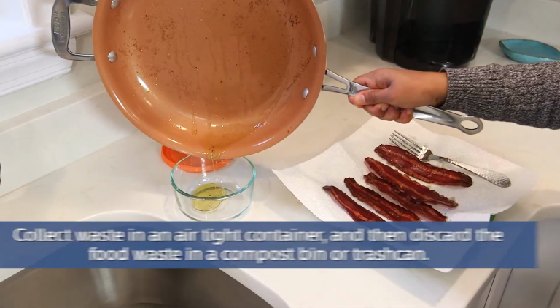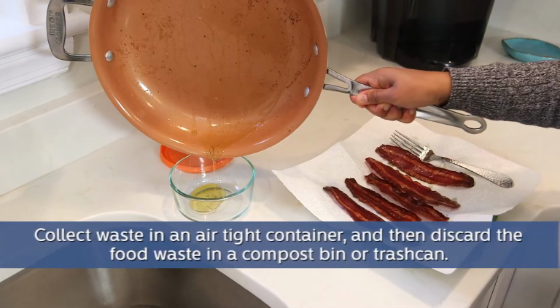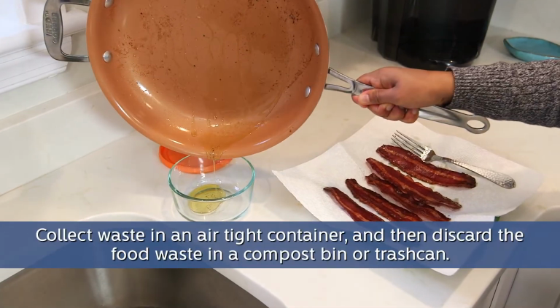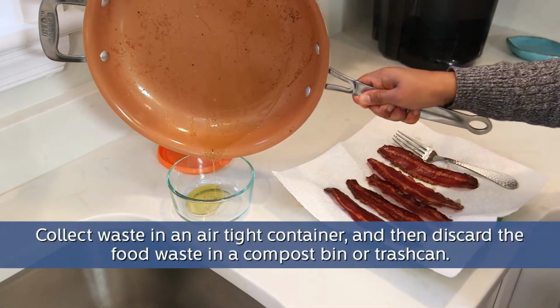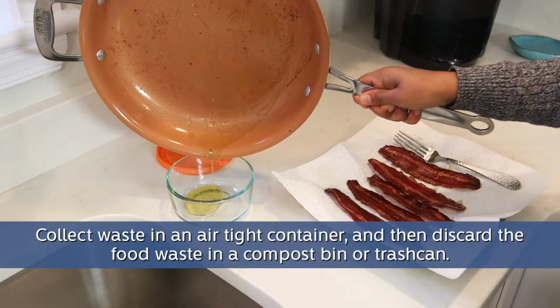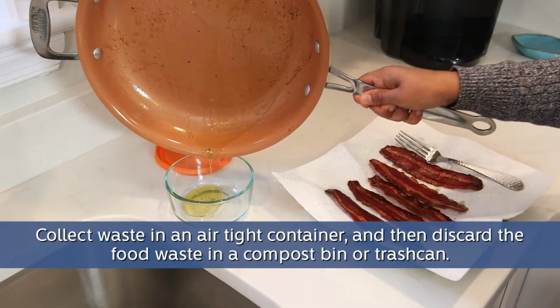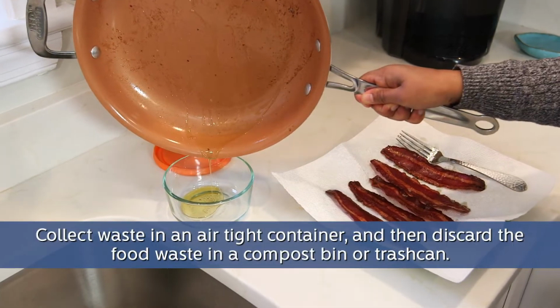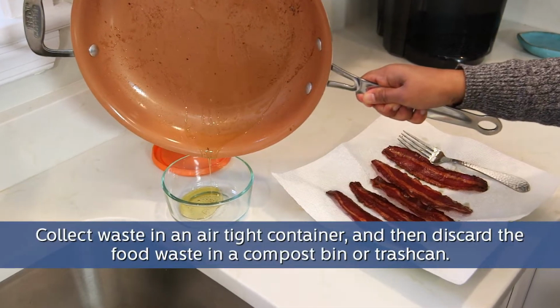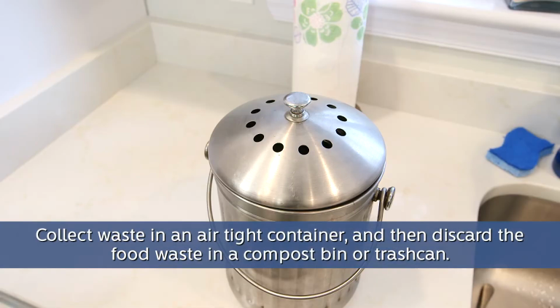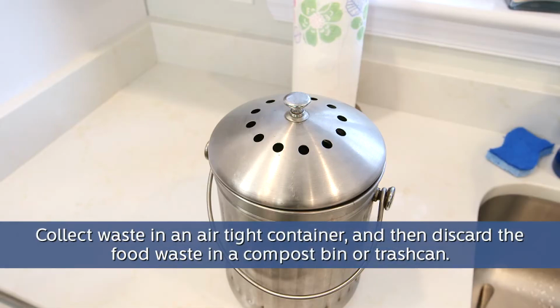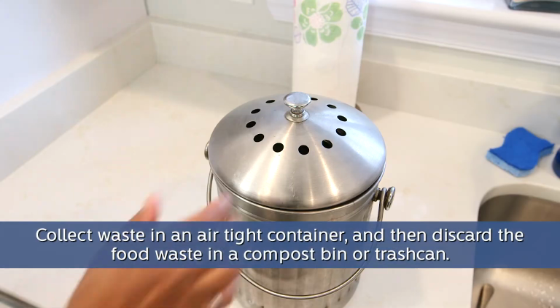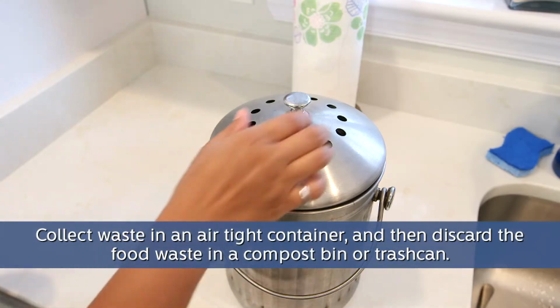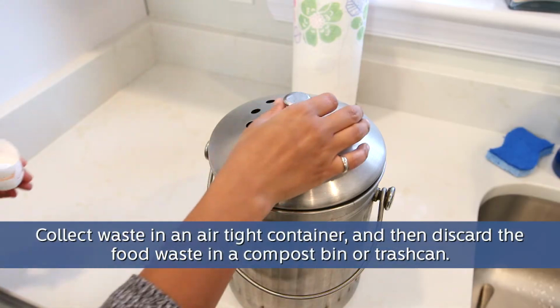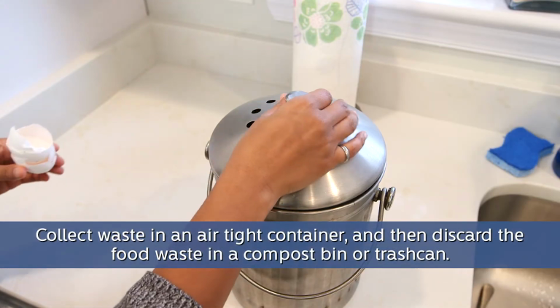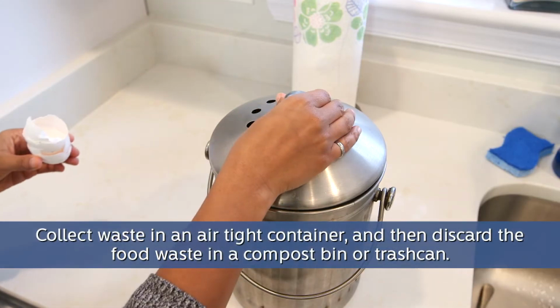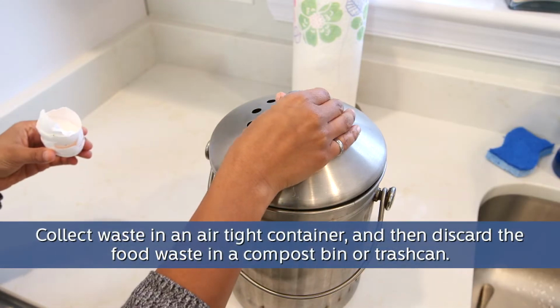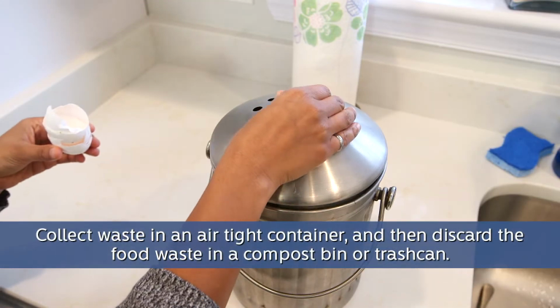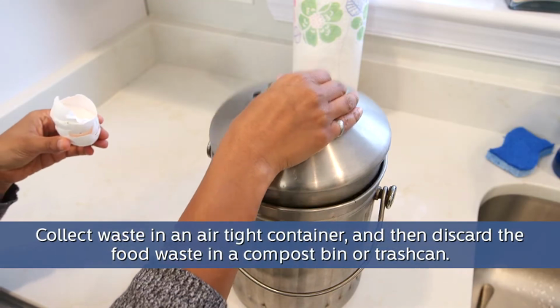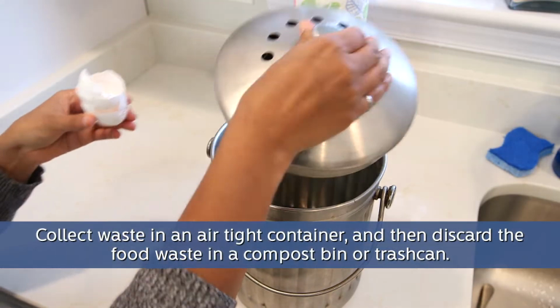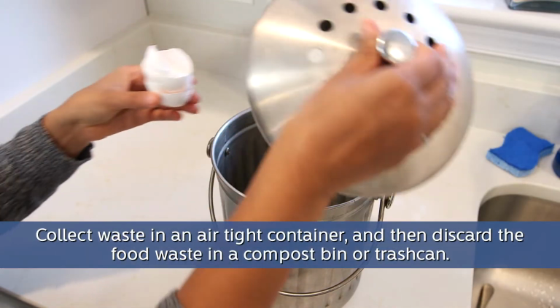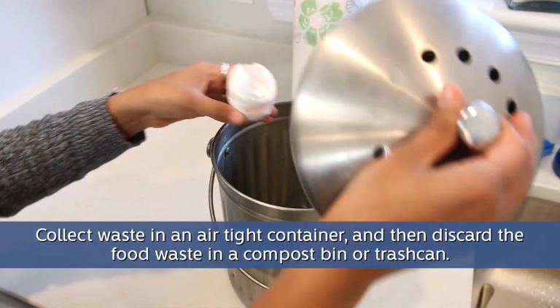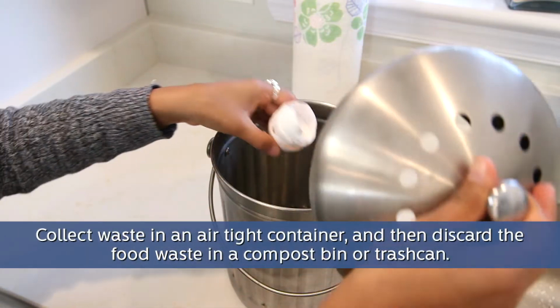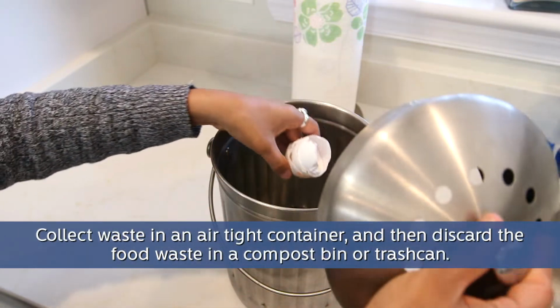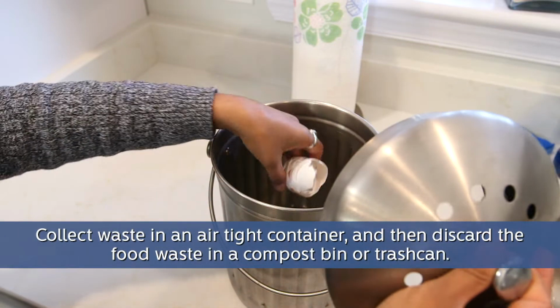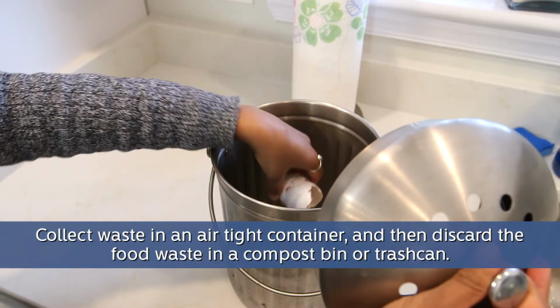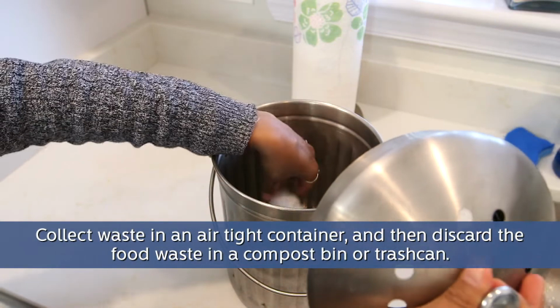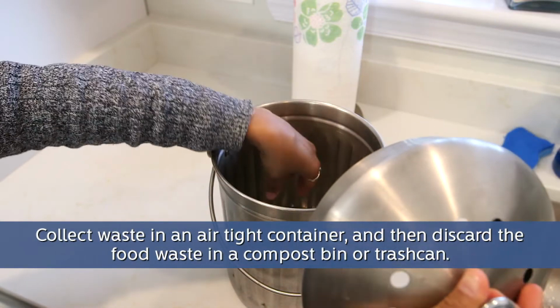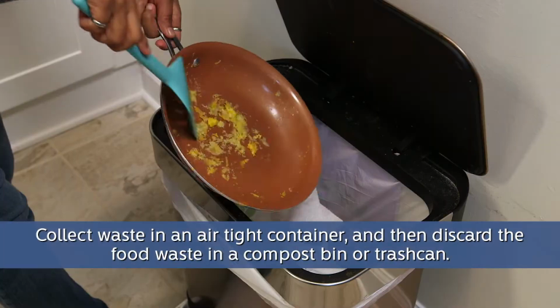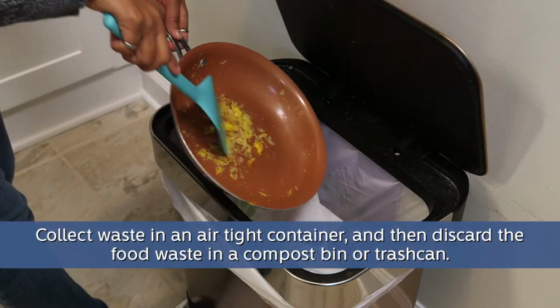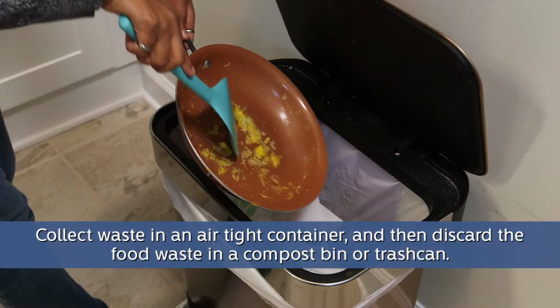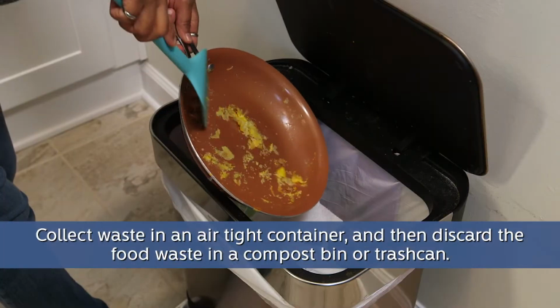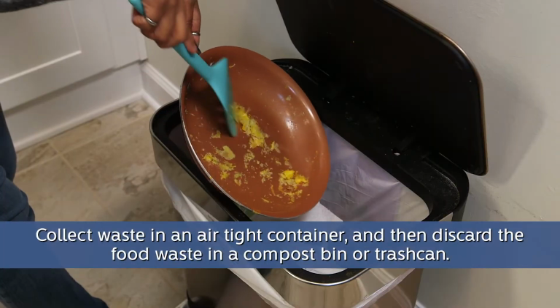Instead, collect that waste in an airtight container and then discard the food waste into a compost bin or trash can.